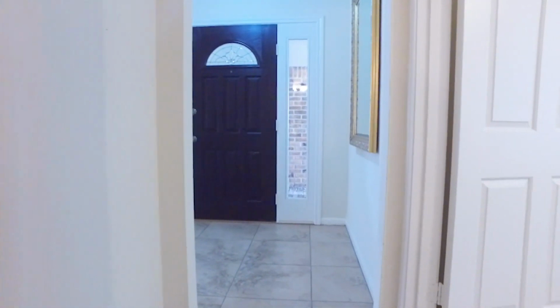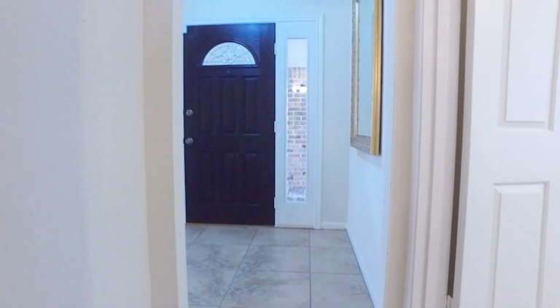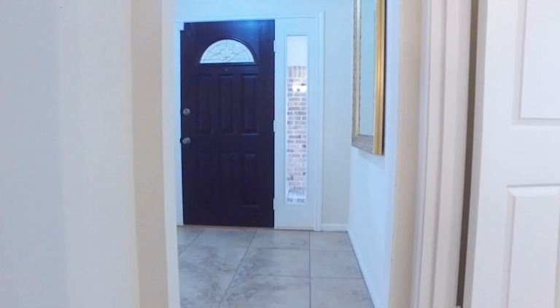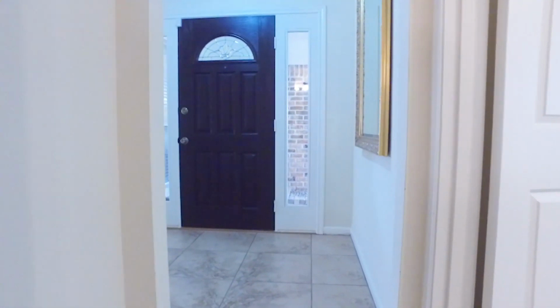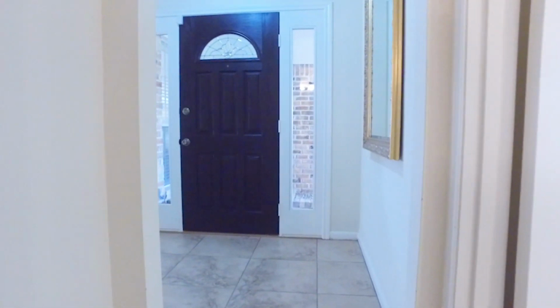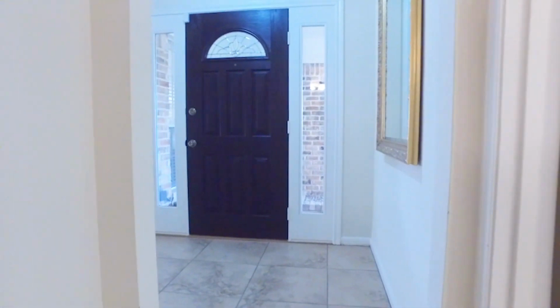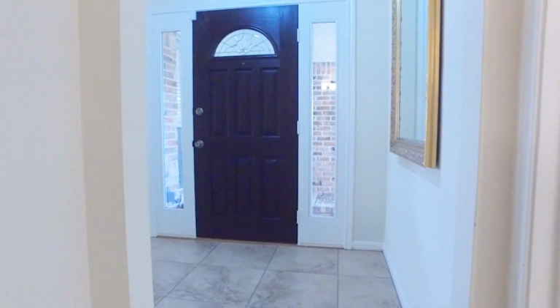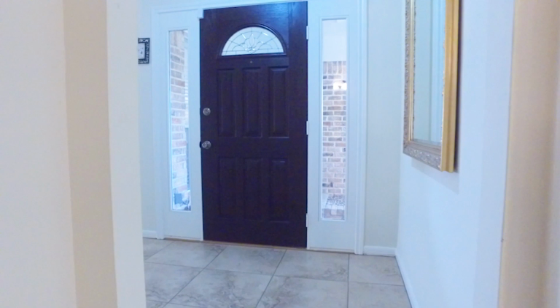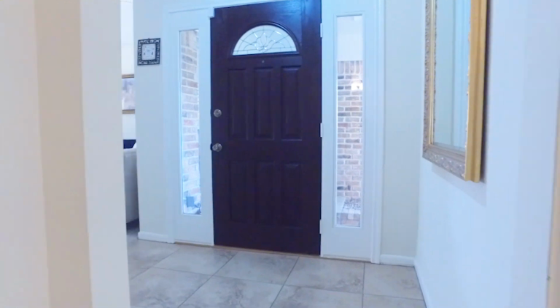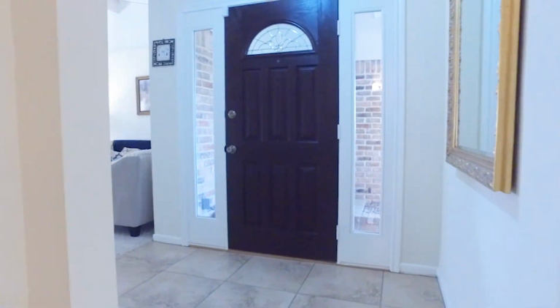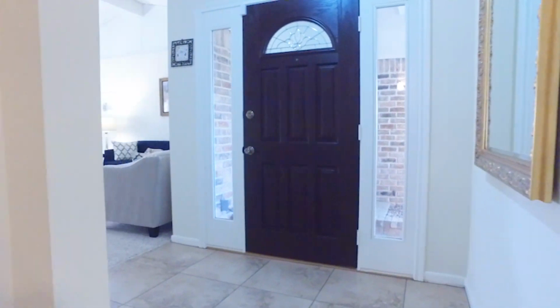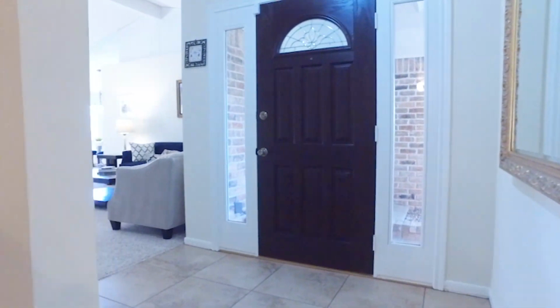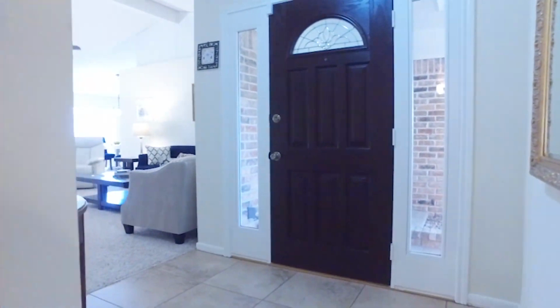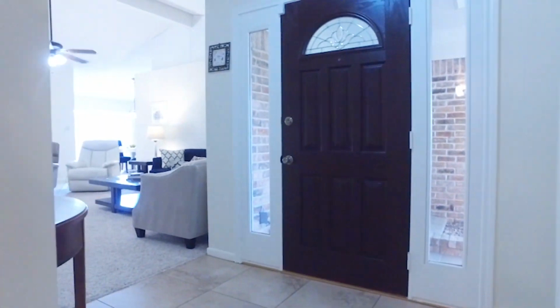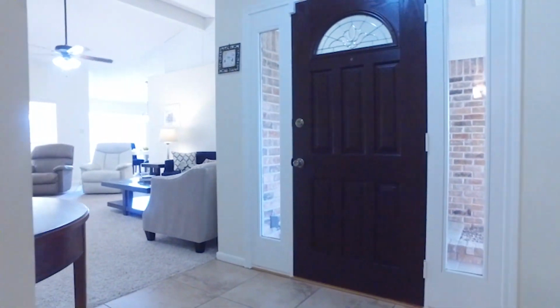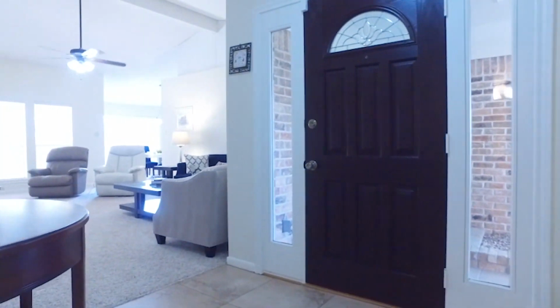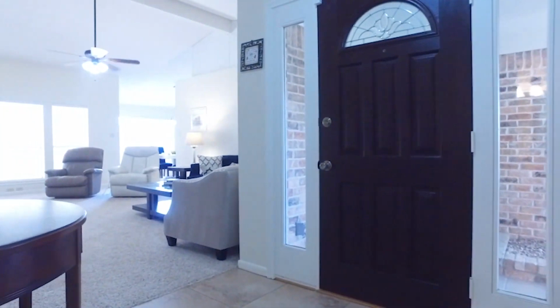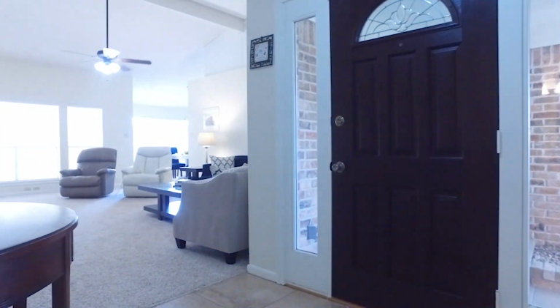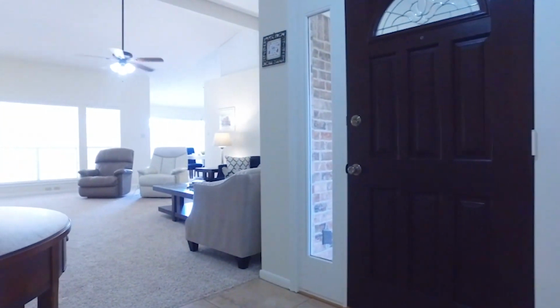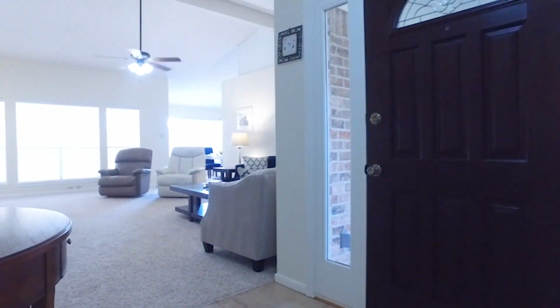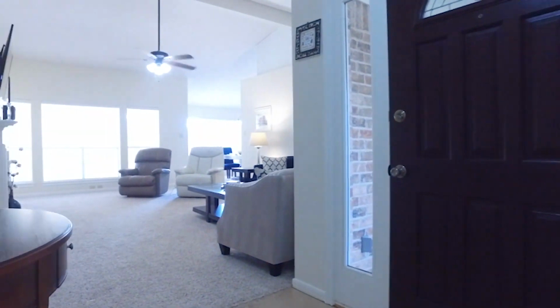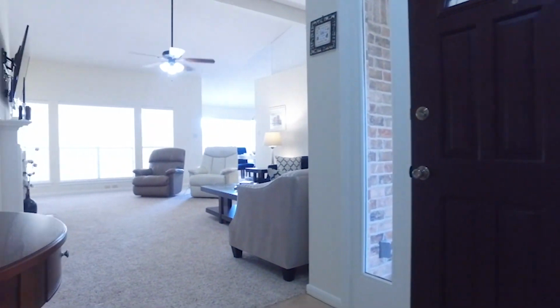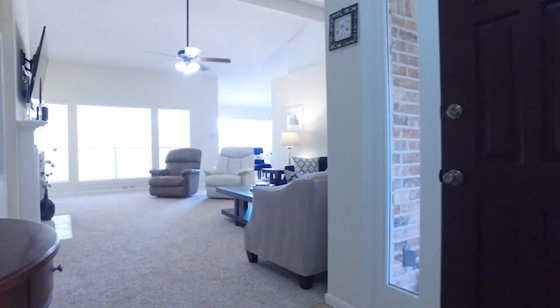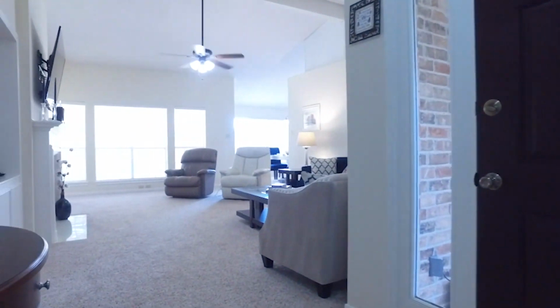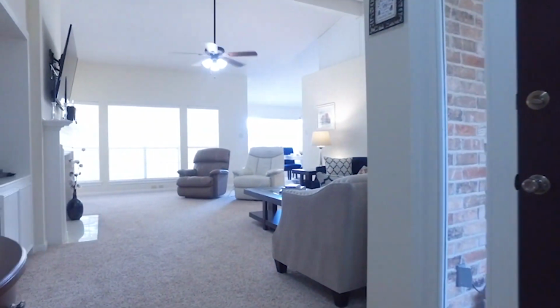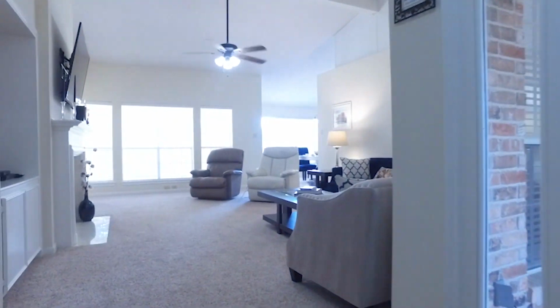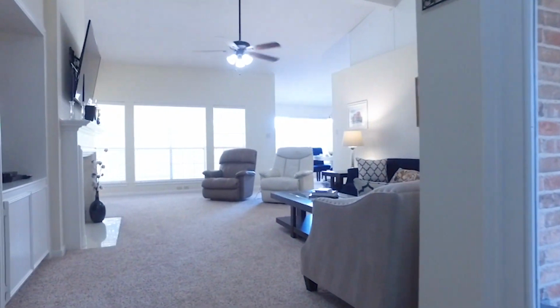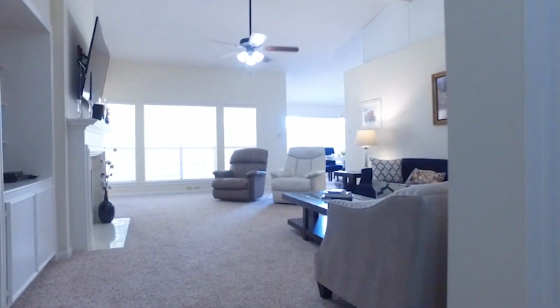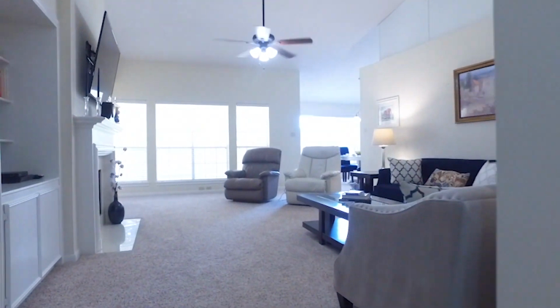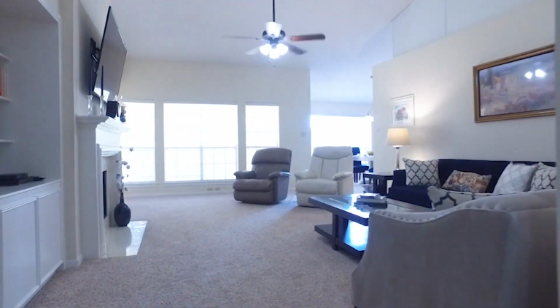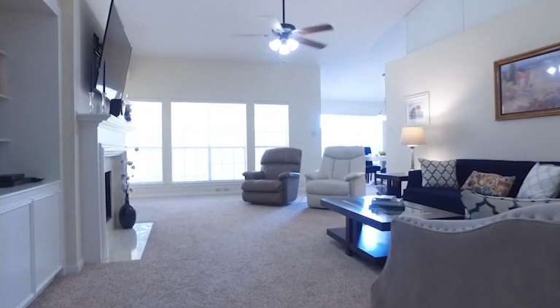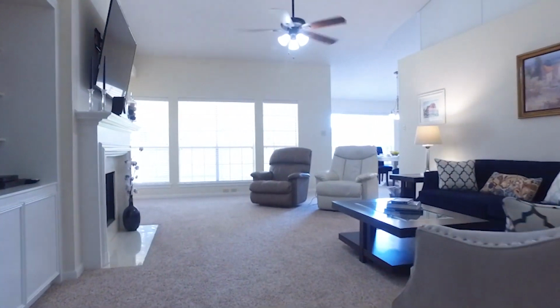Living in this home could even get you a membership into the Westin Lakes Country Club.